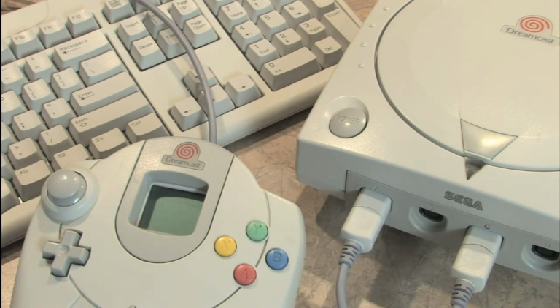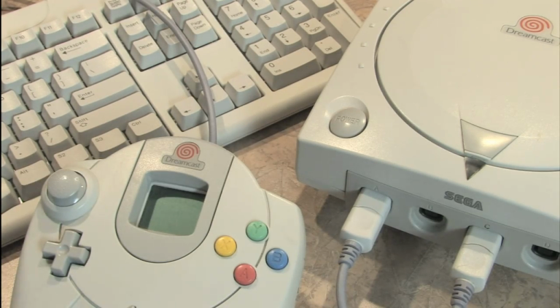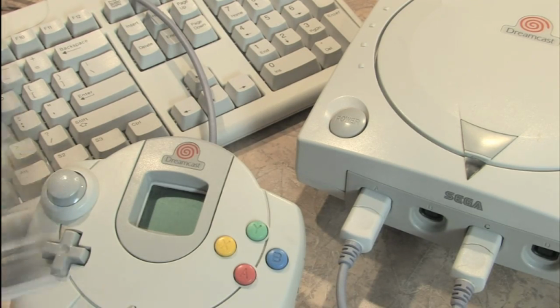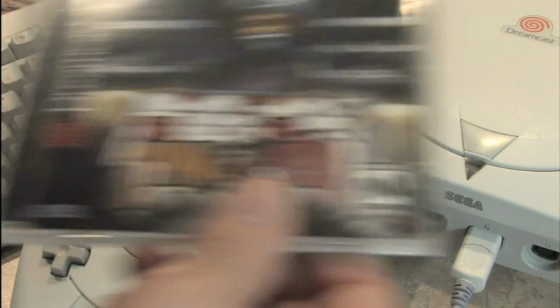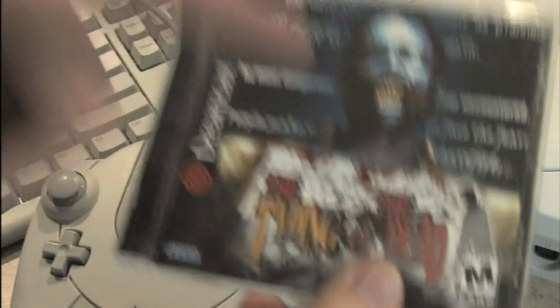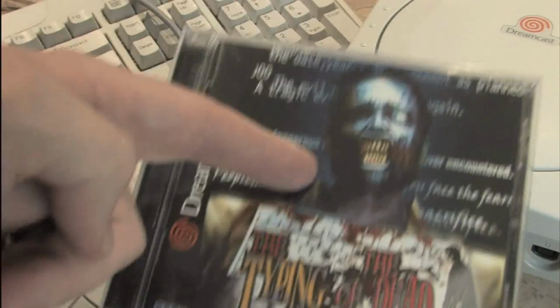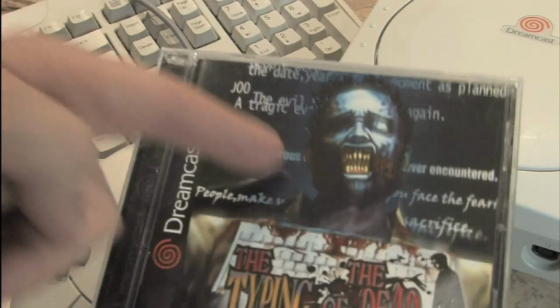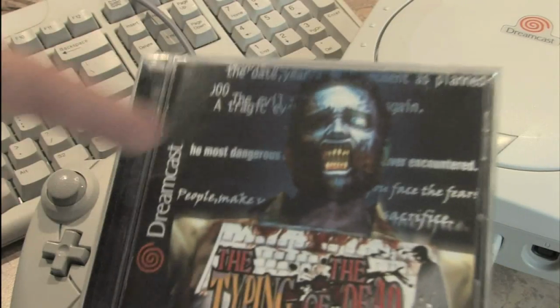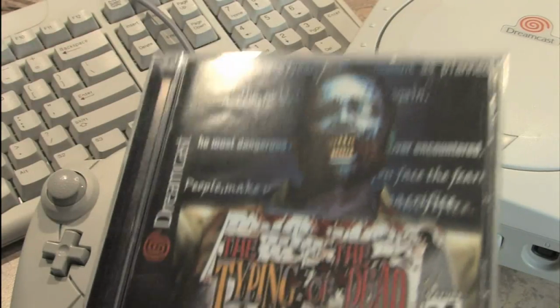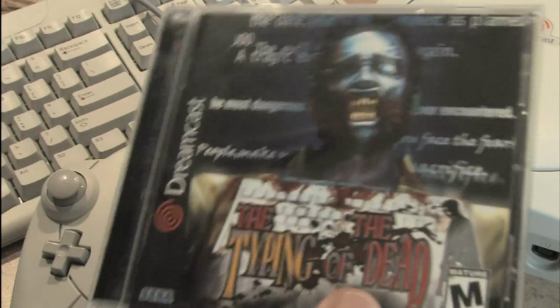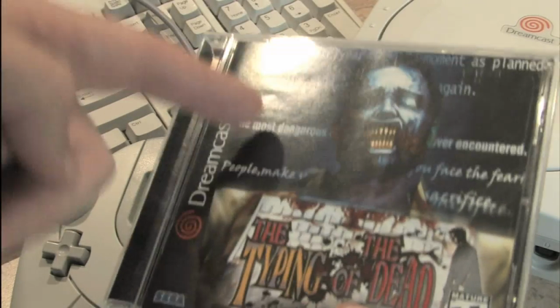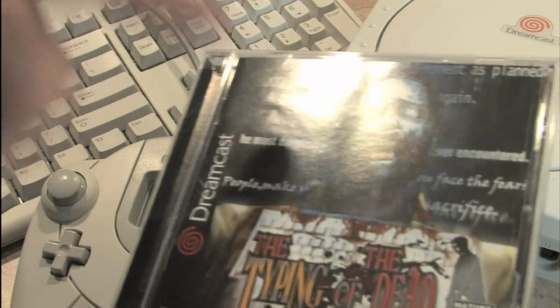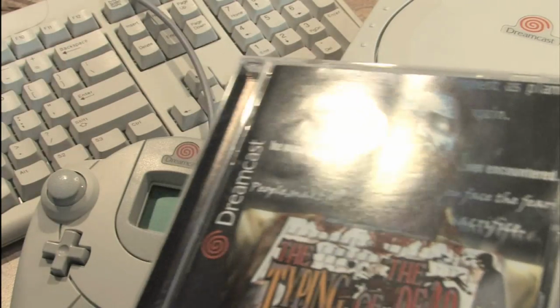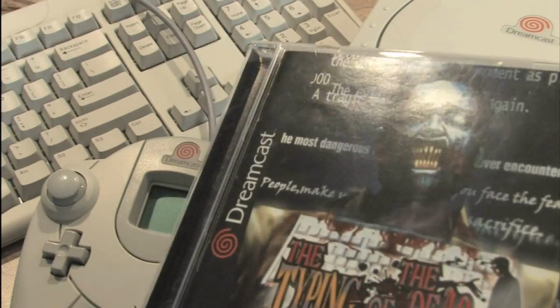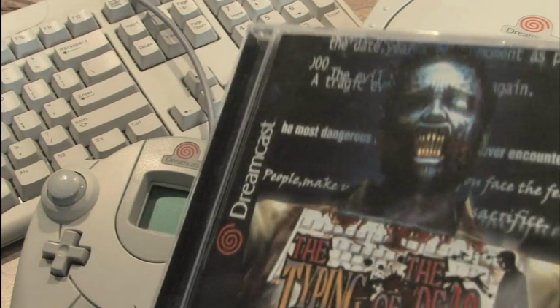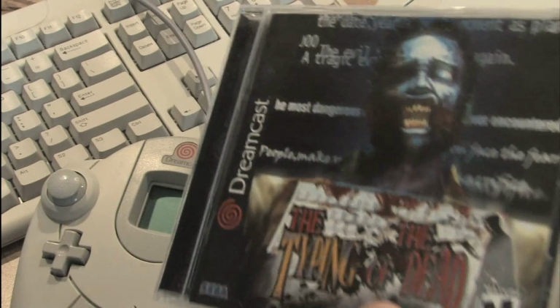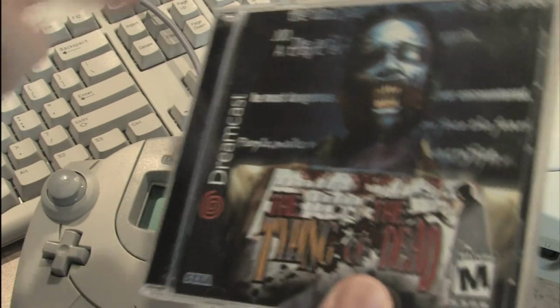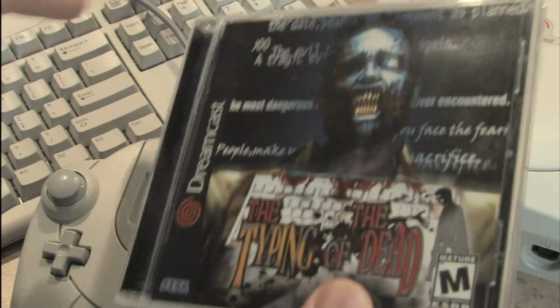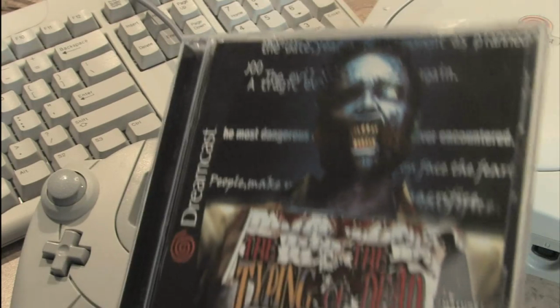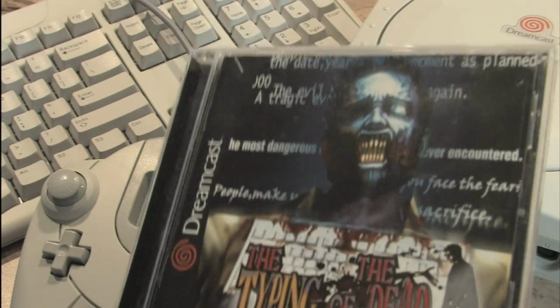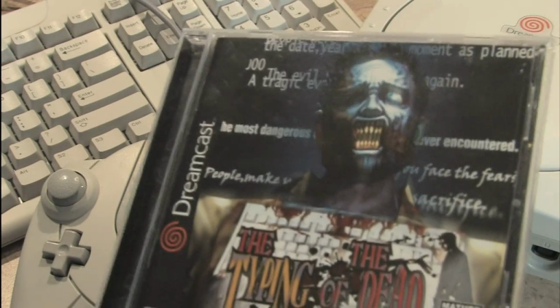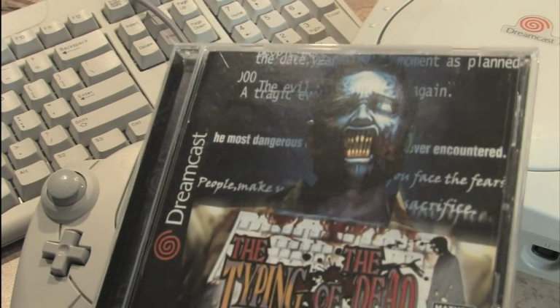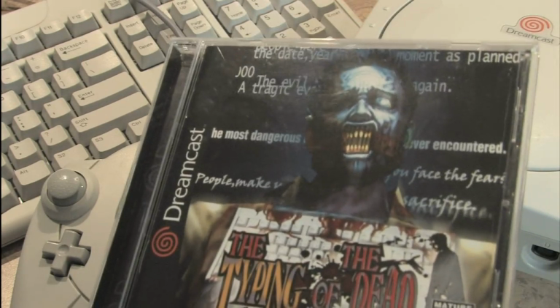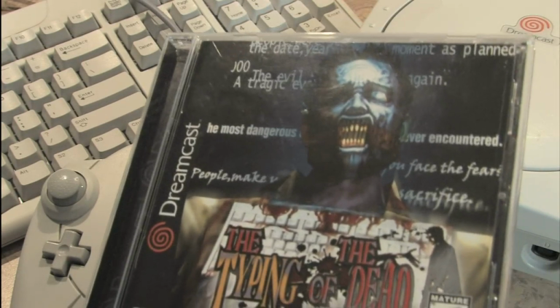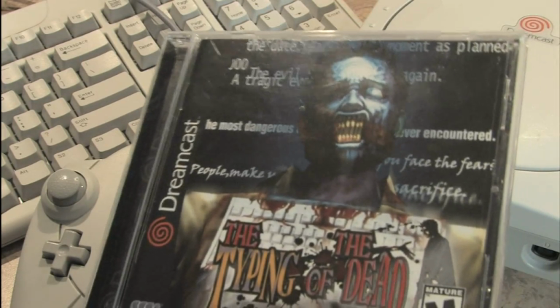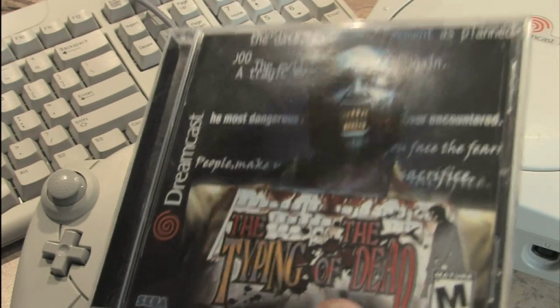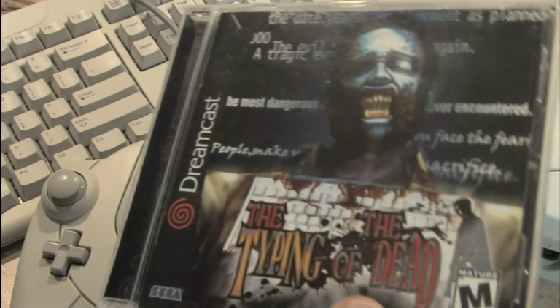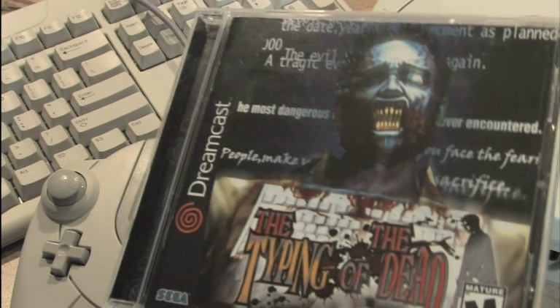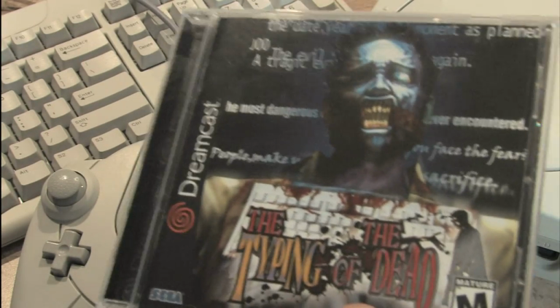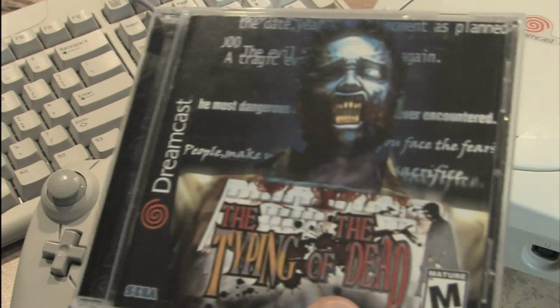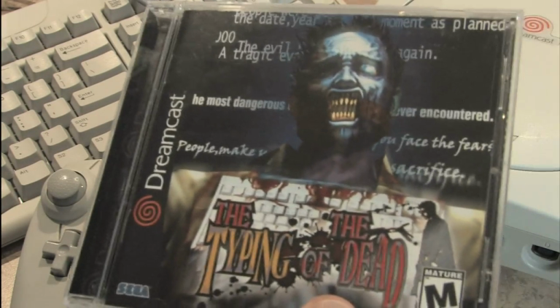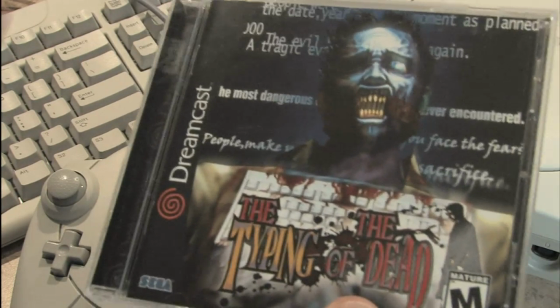If you're going to get the Typing of the Dead, buy one with the keyboard. They actually don't cost that much together.